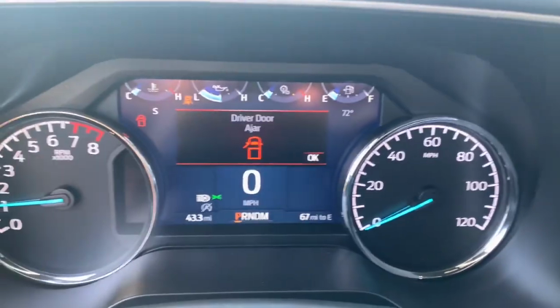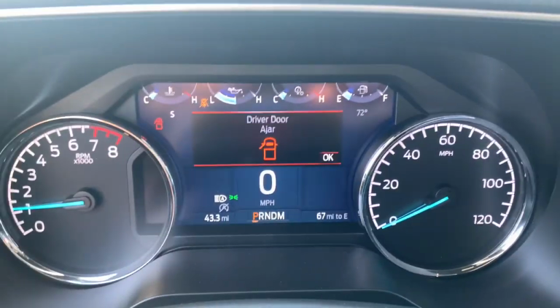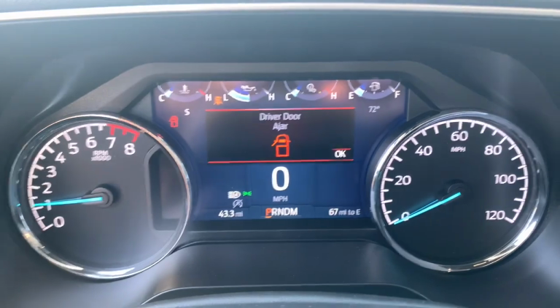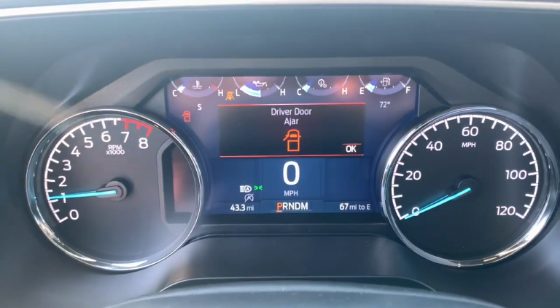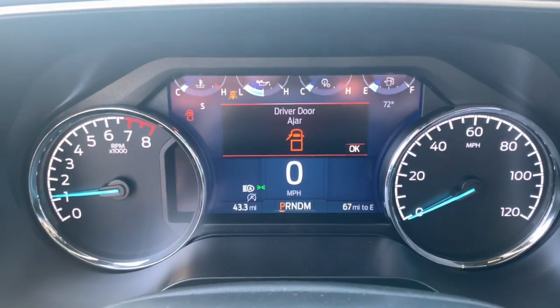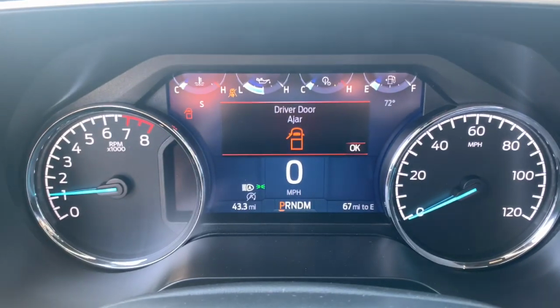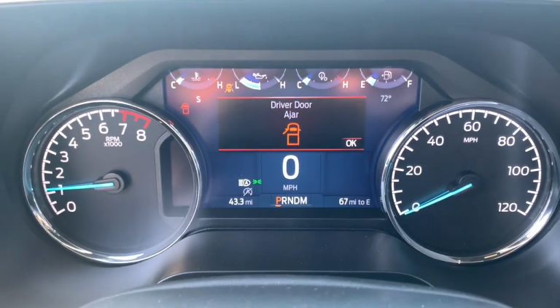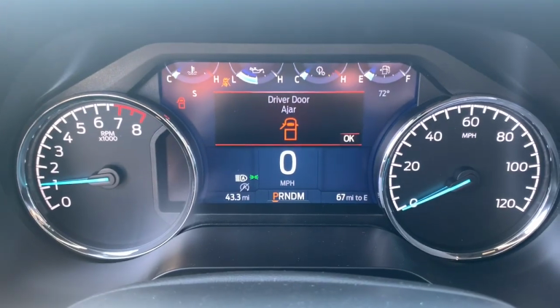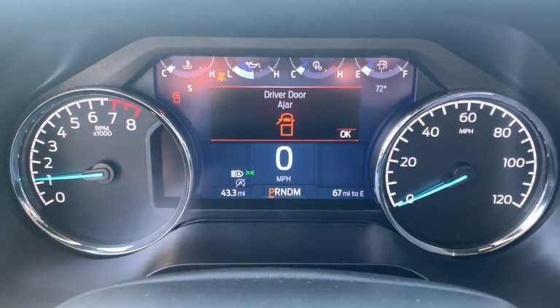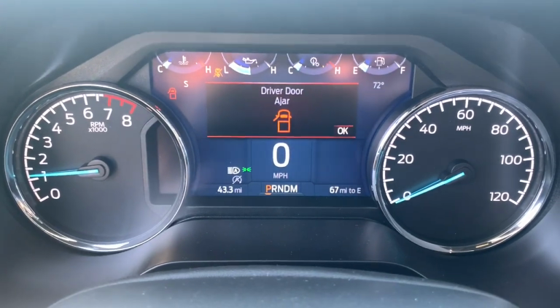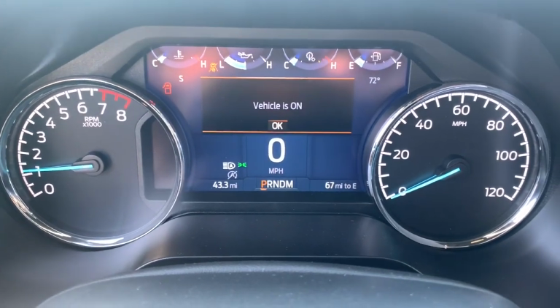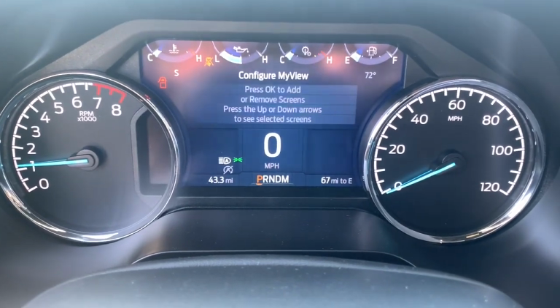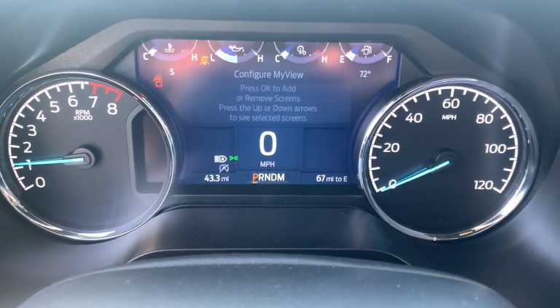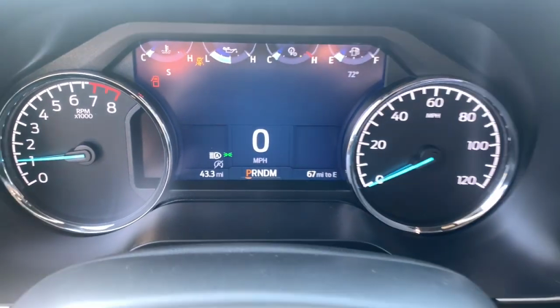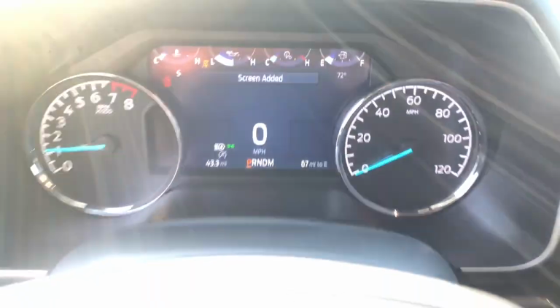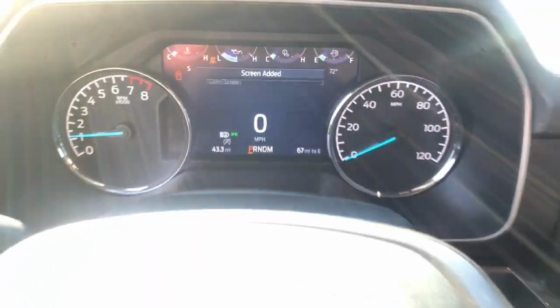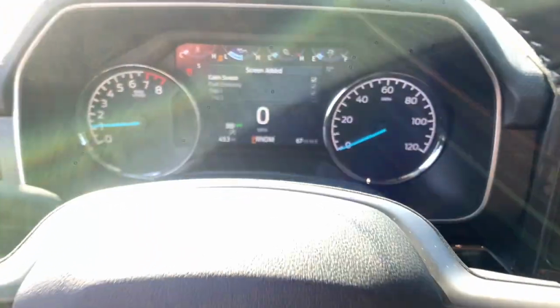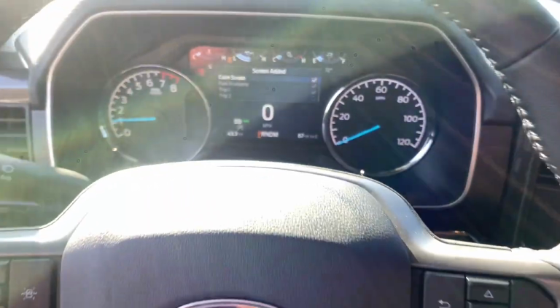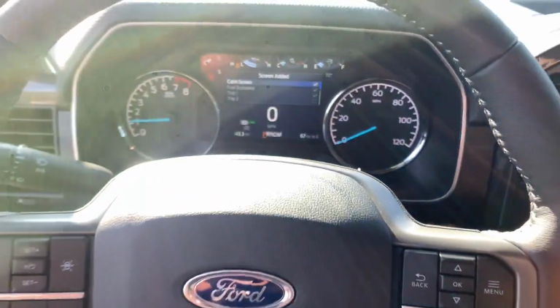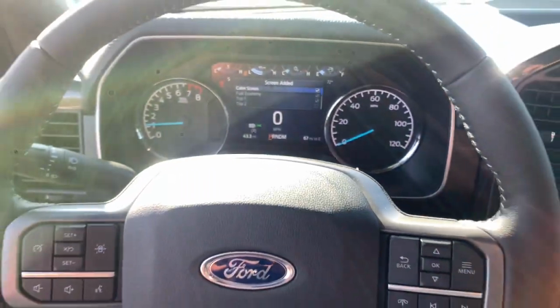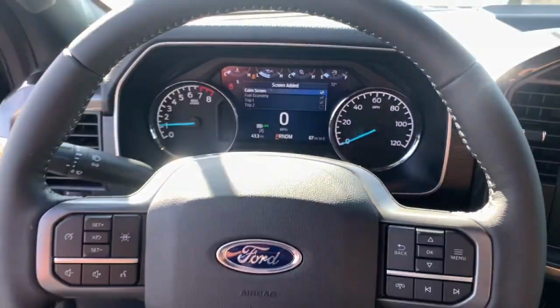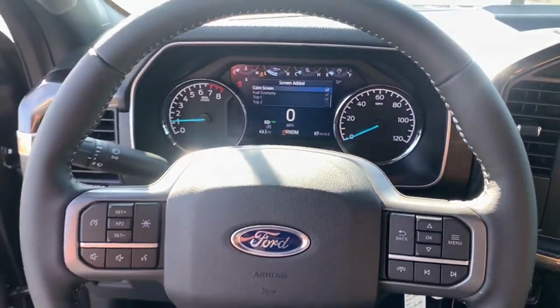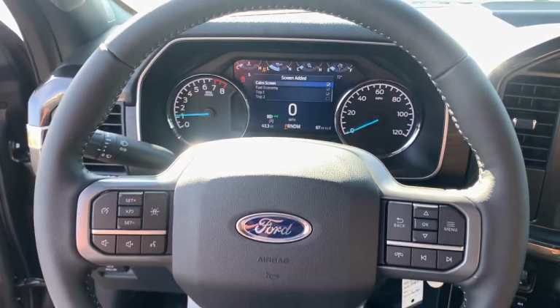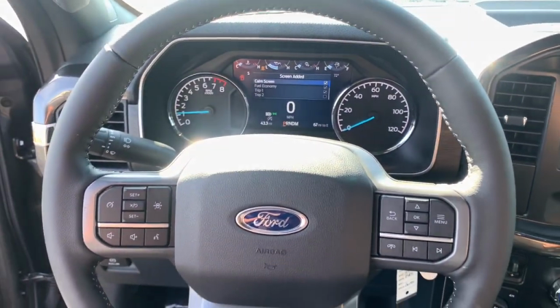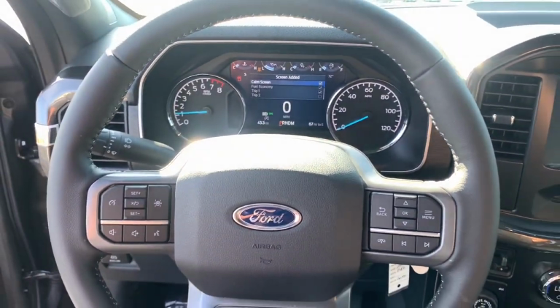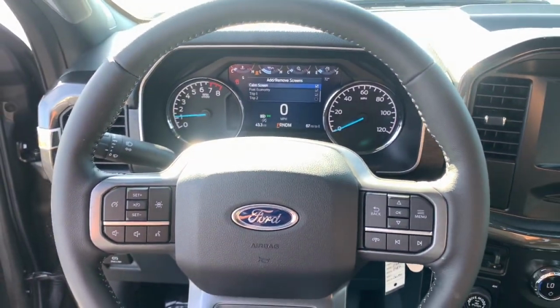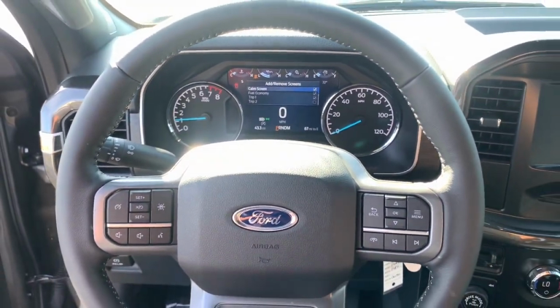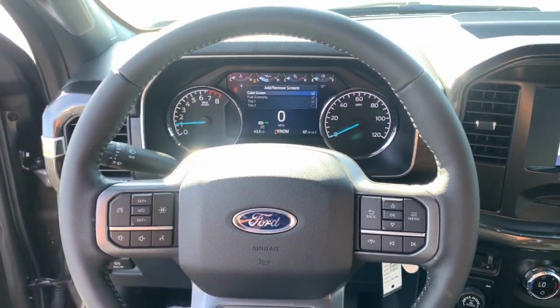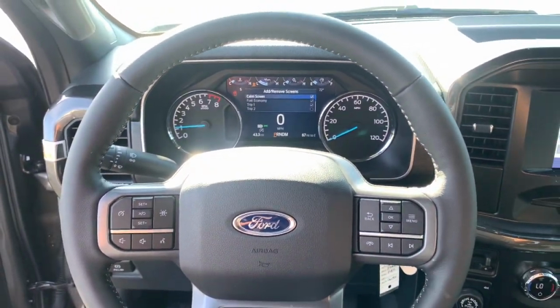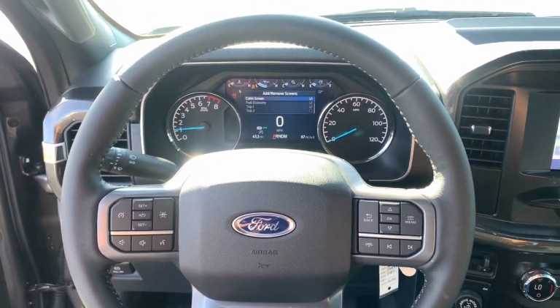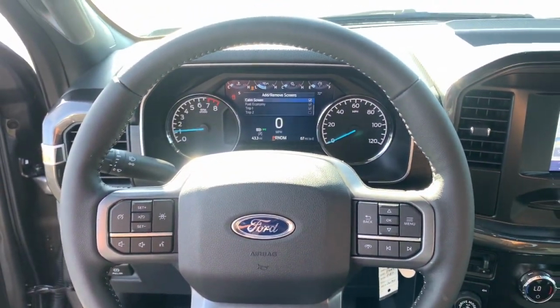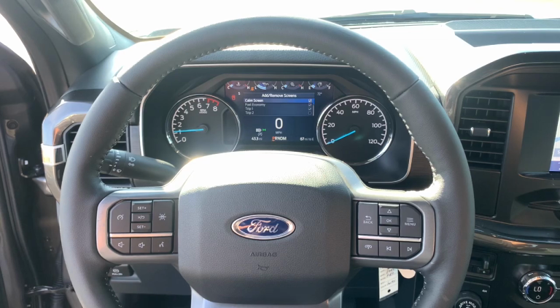Lane-keeping assist, iPod, MP3 input, heated mirrors, and fog lamps.